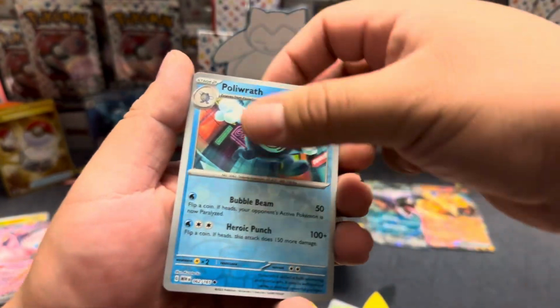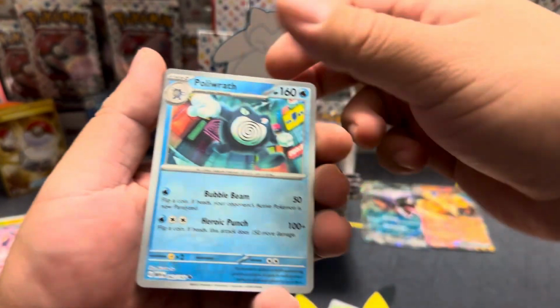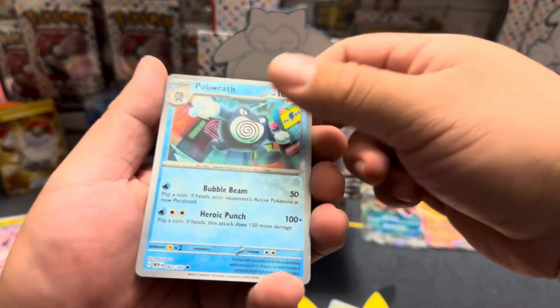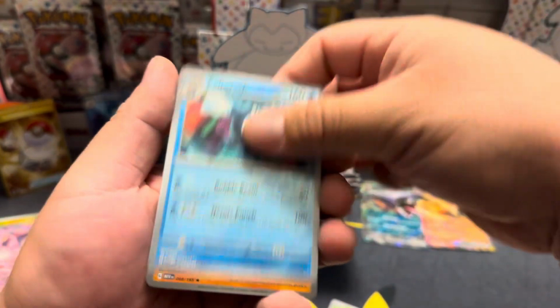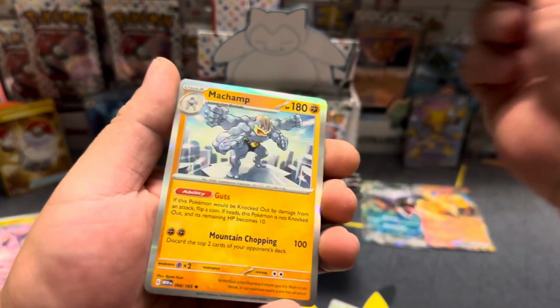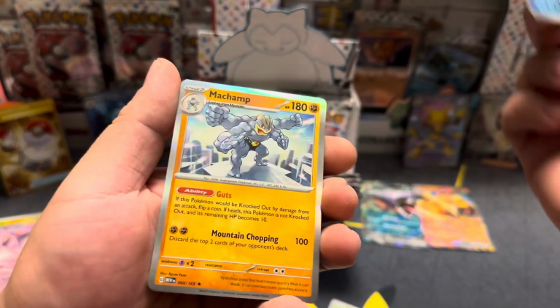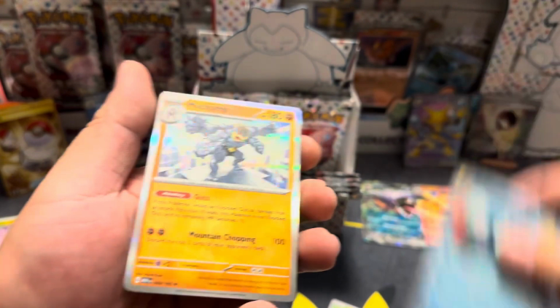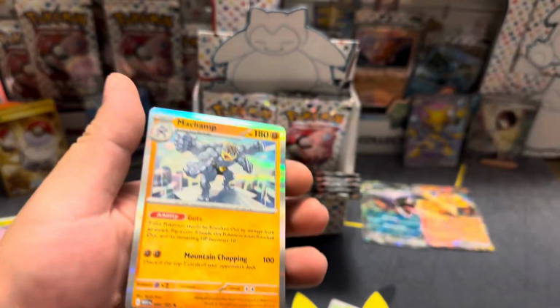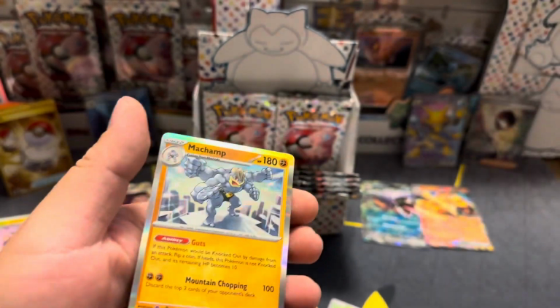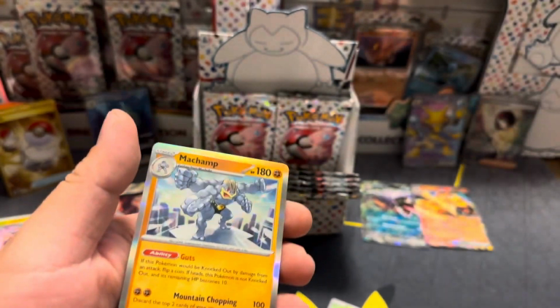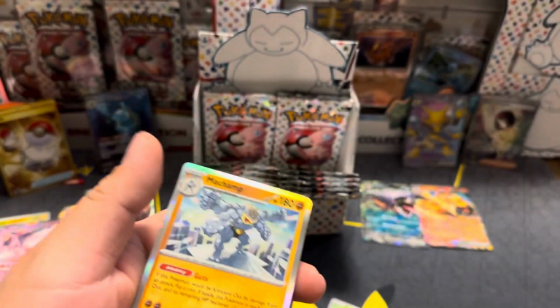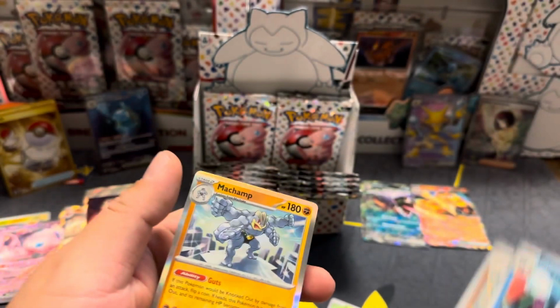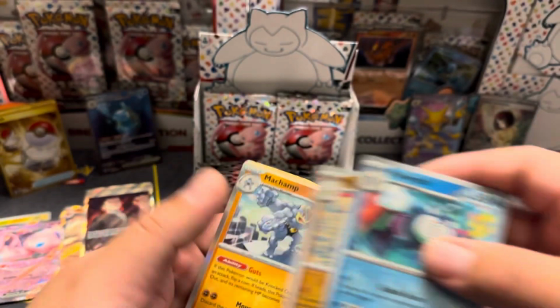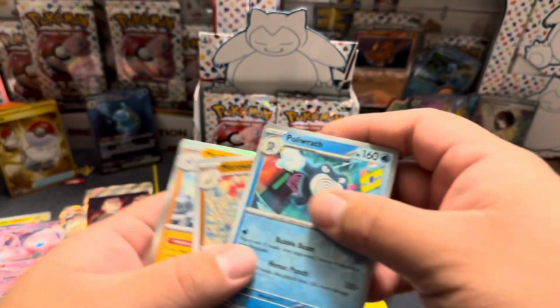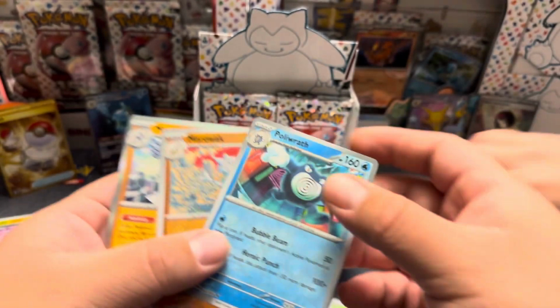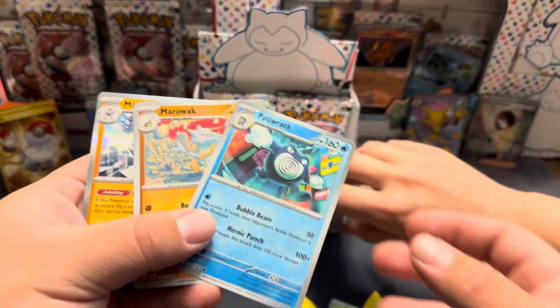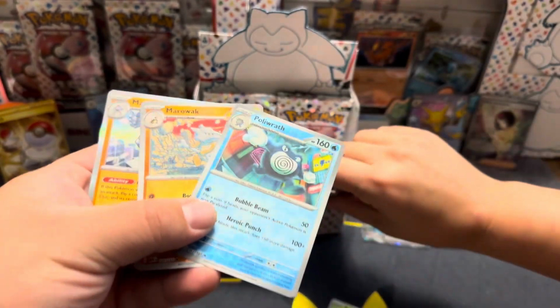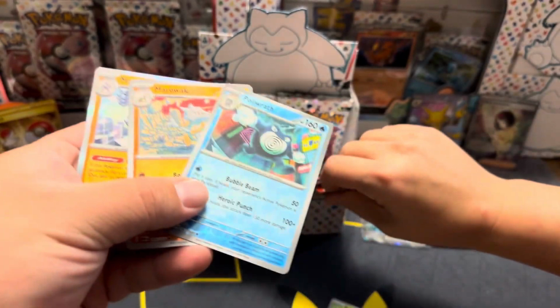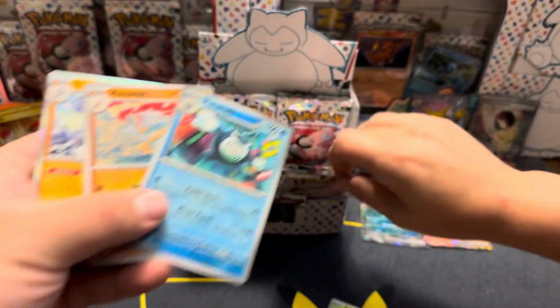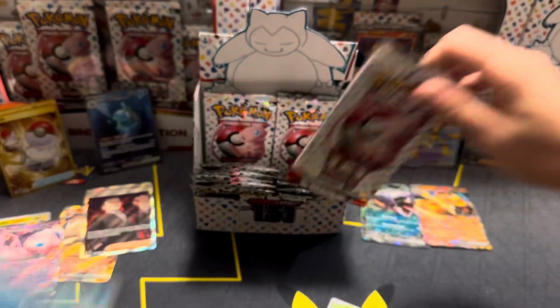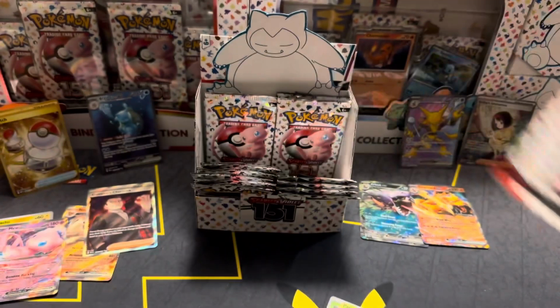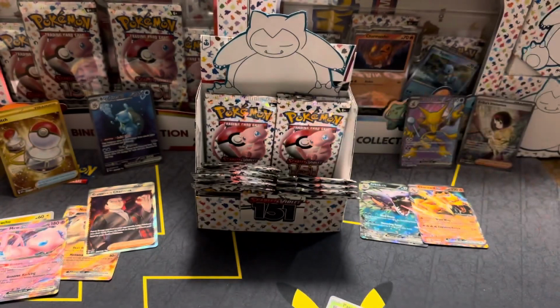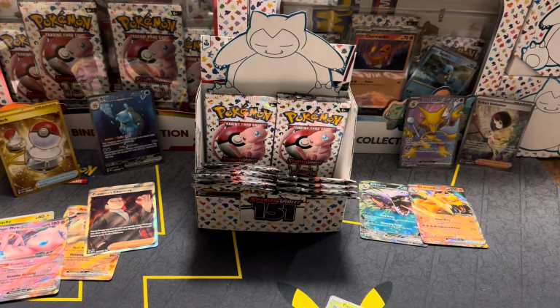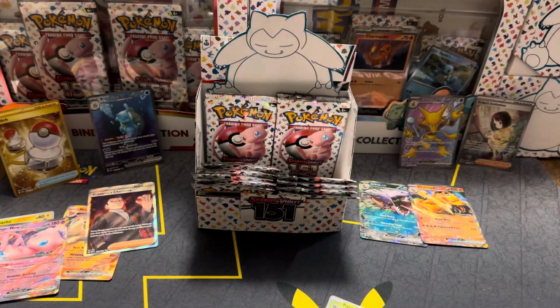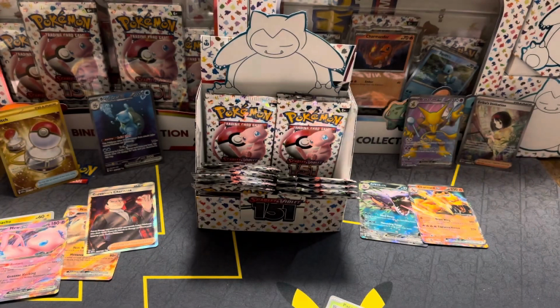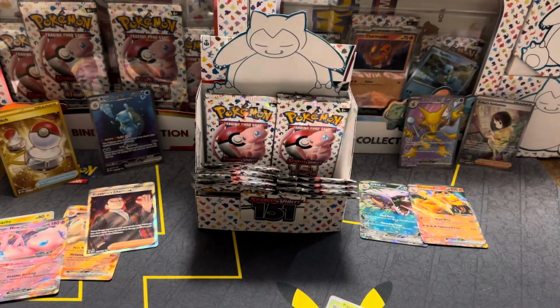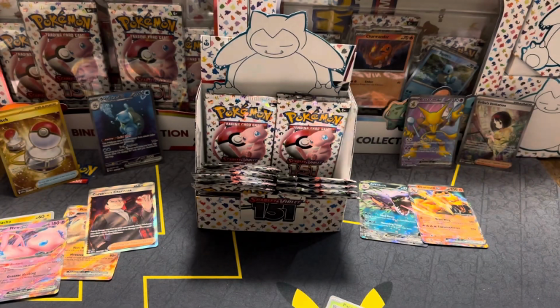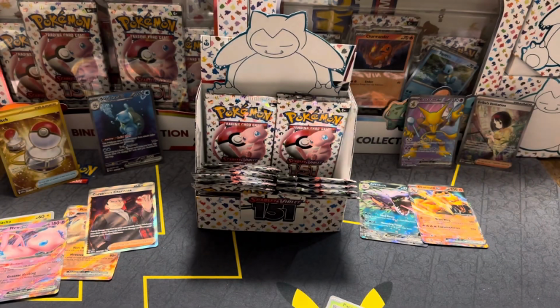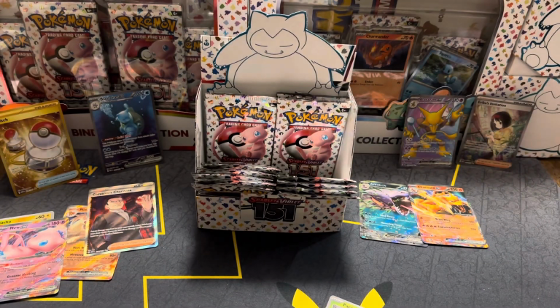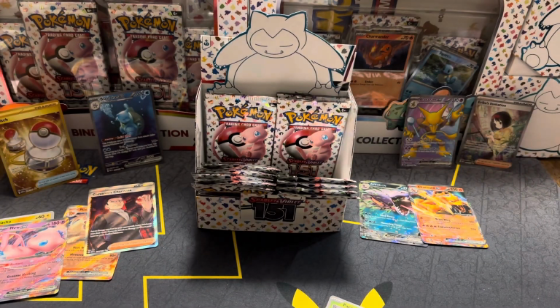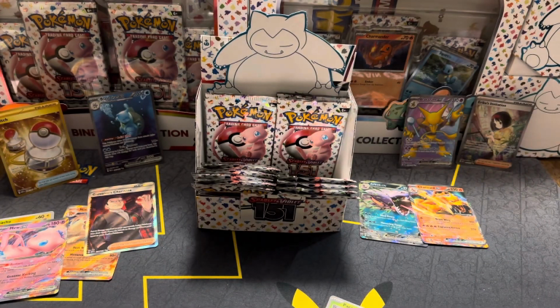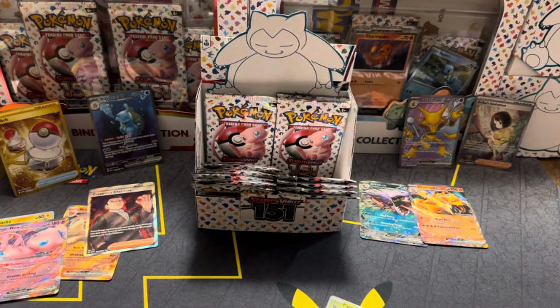Oh, I need this one too — that's a cool card. Reverse Poliwrath — I don't think I have that one. I need that one too, perfect.